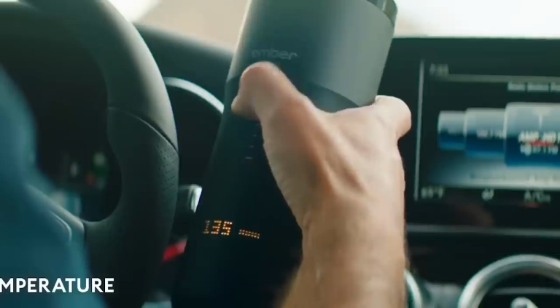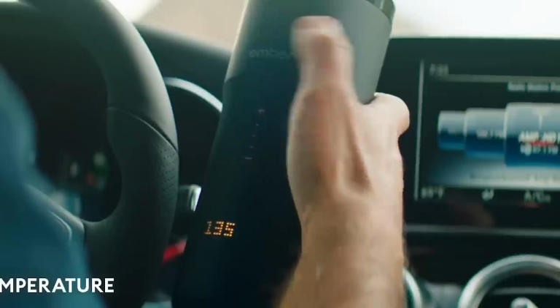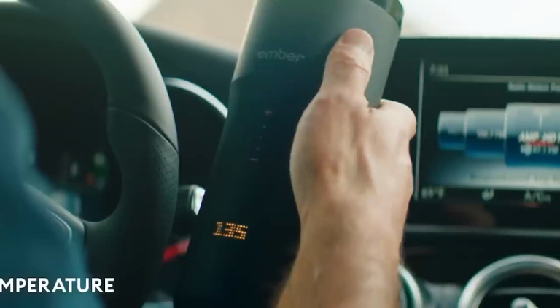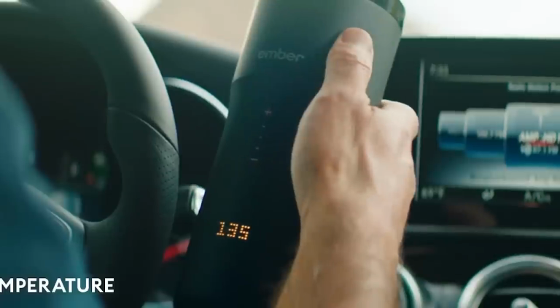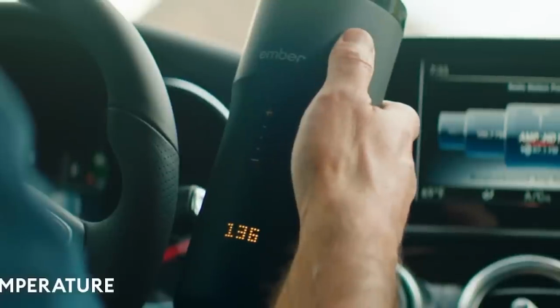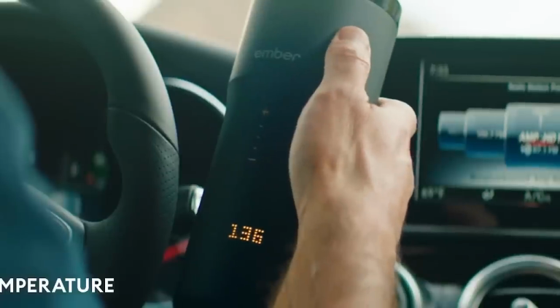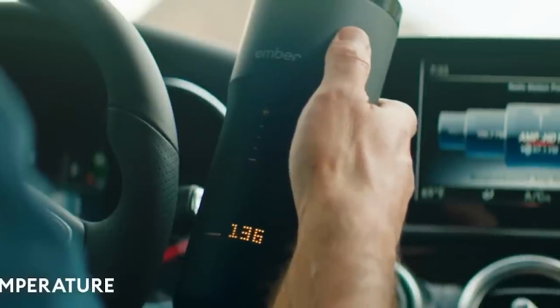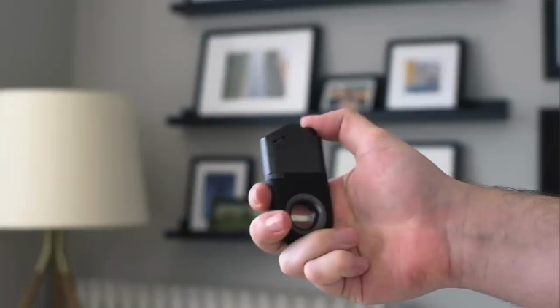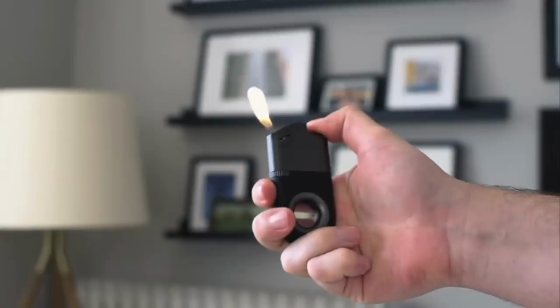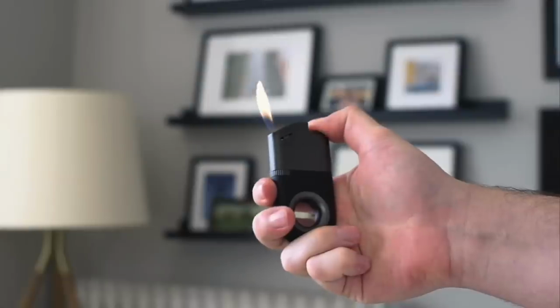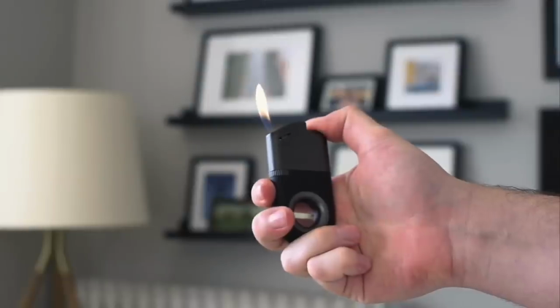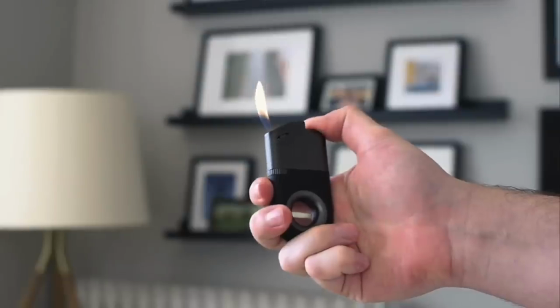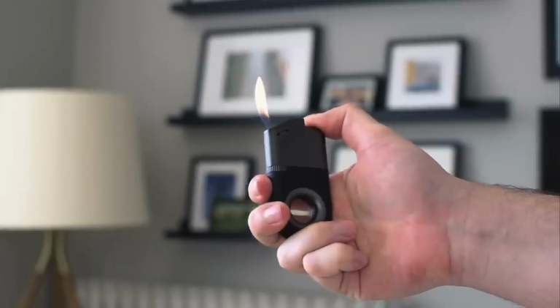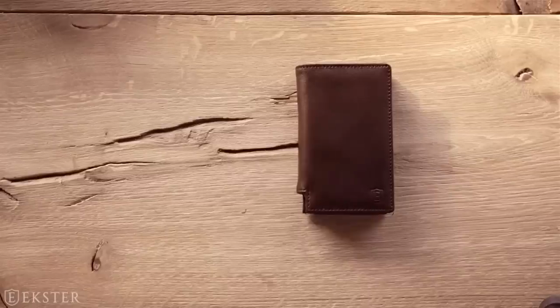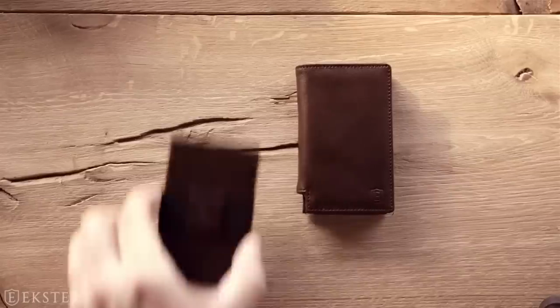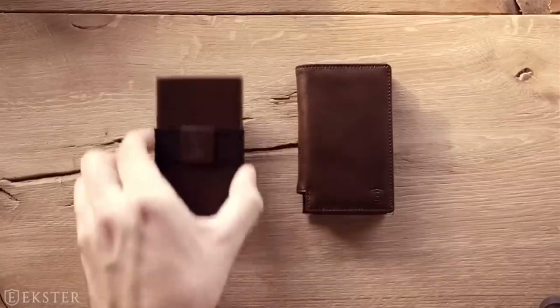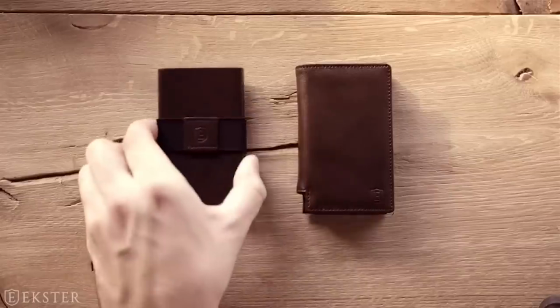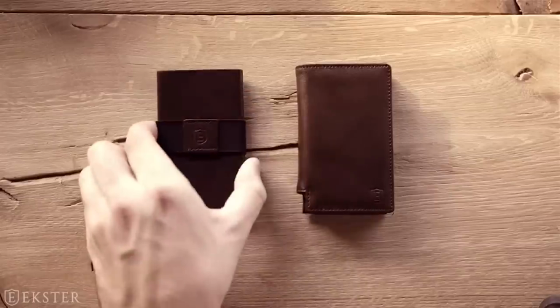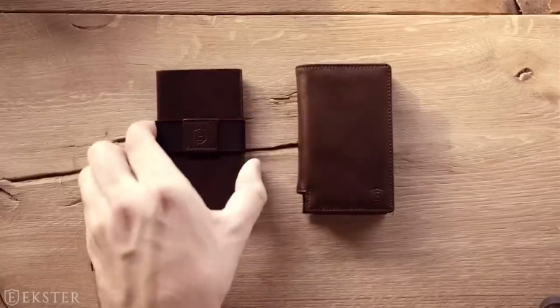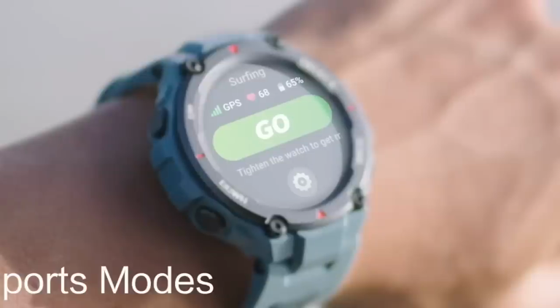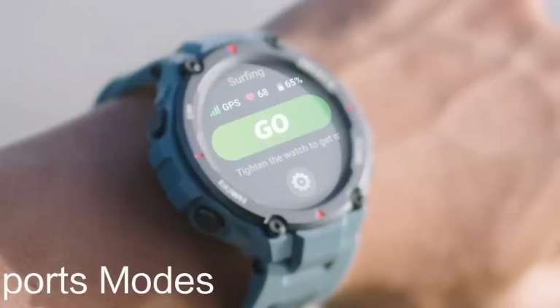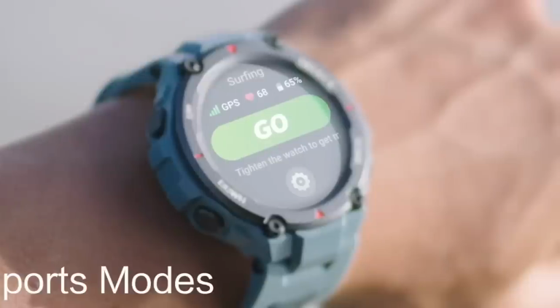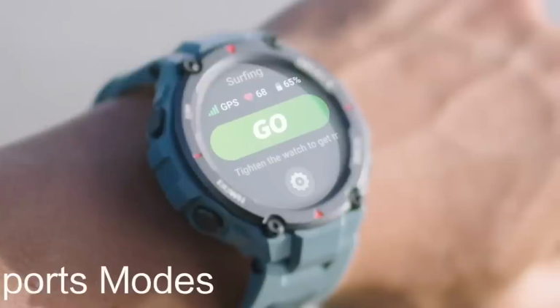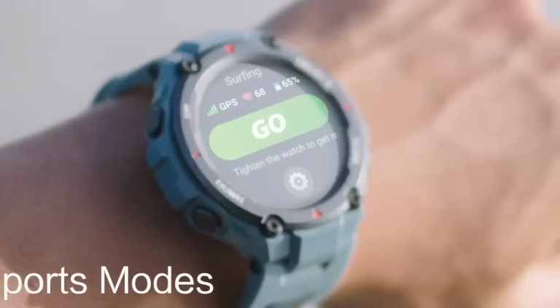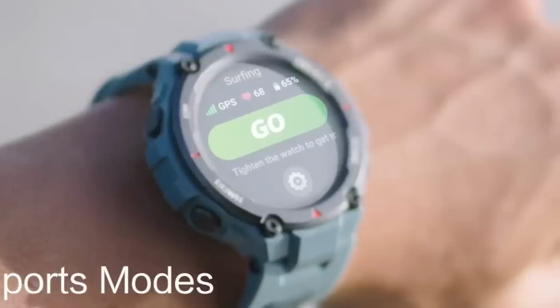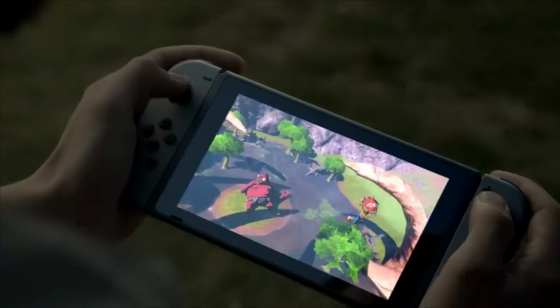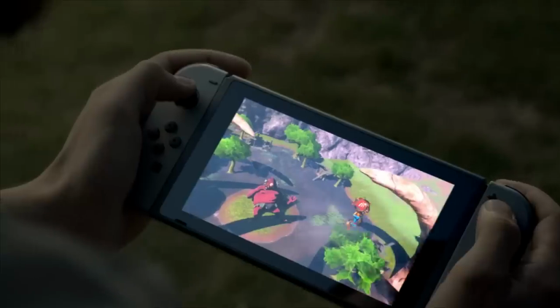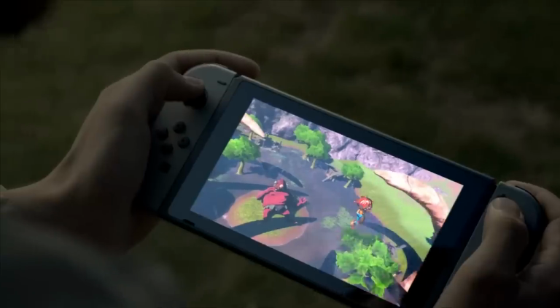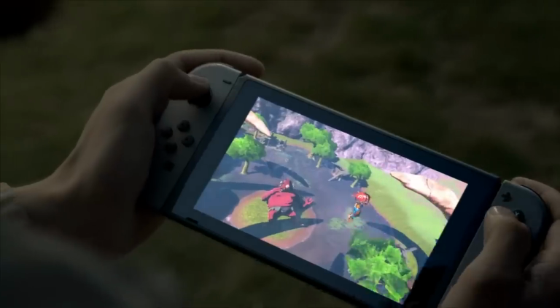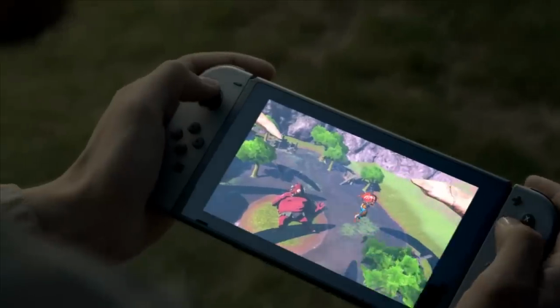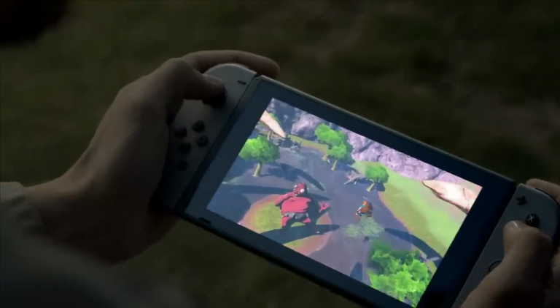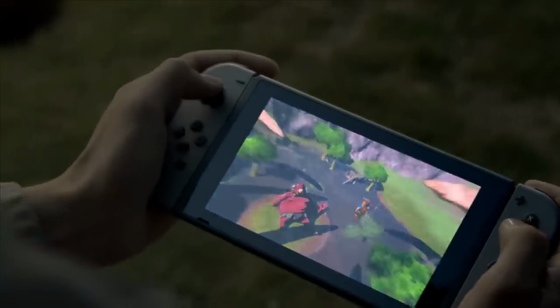Today we have some cool gadgets for you gentlemen. Let's not wait and find out.